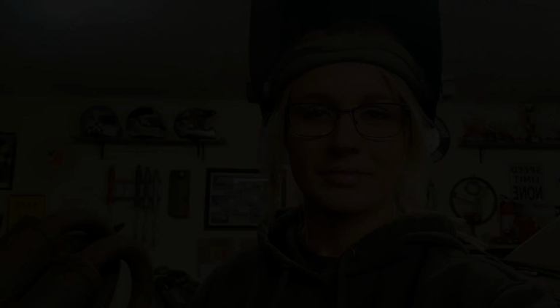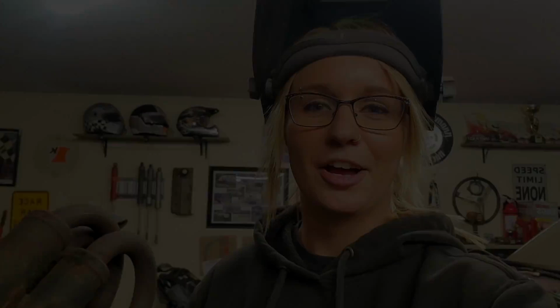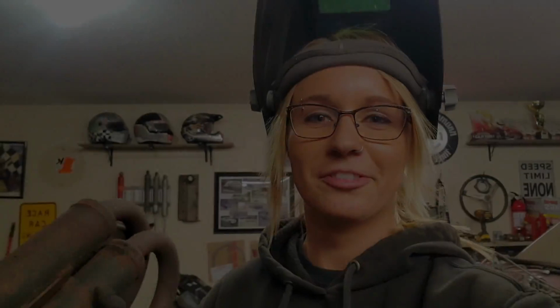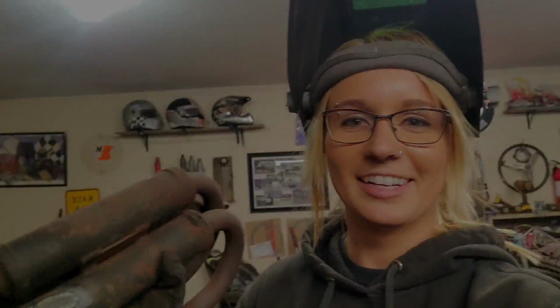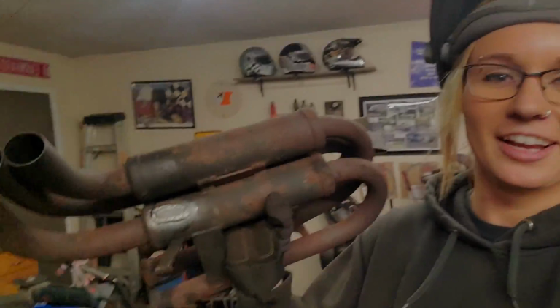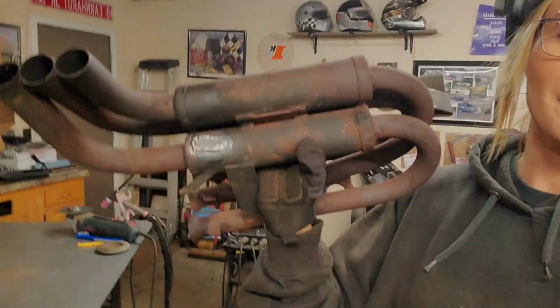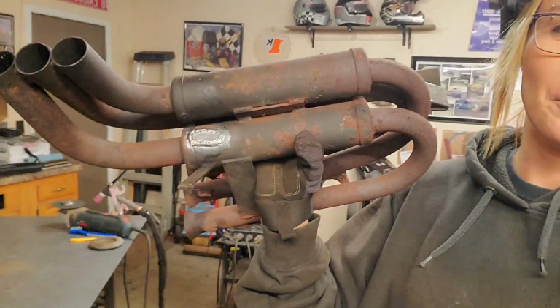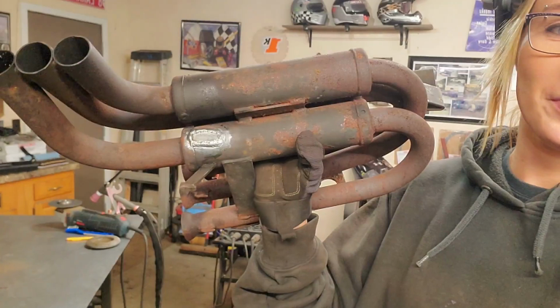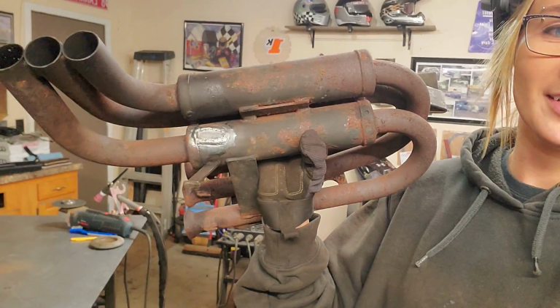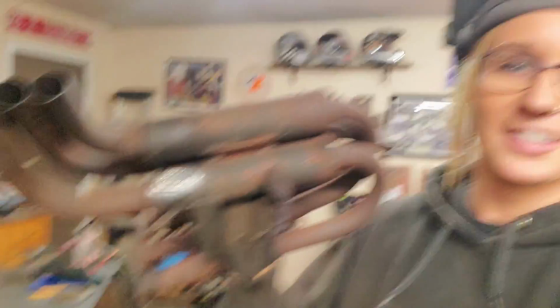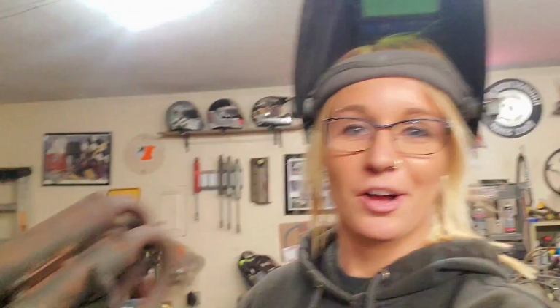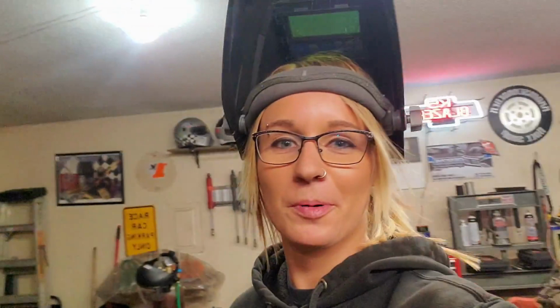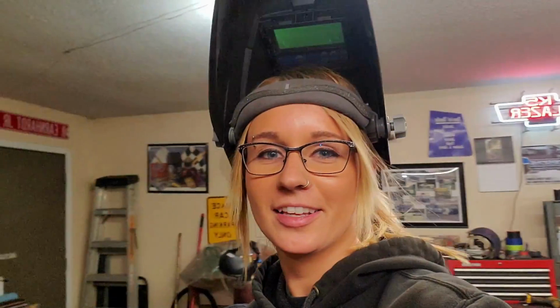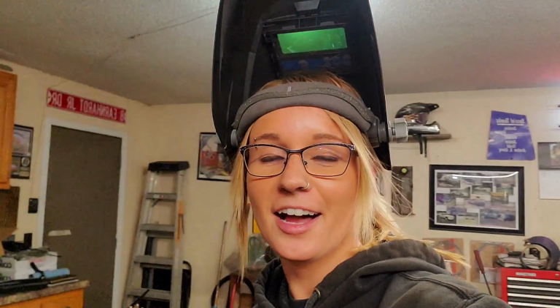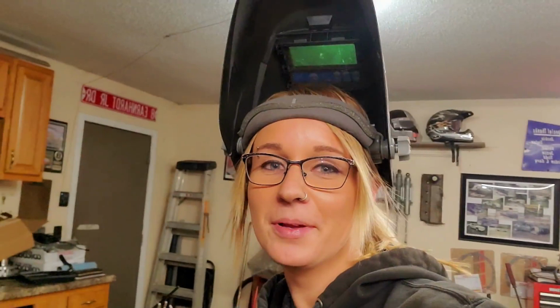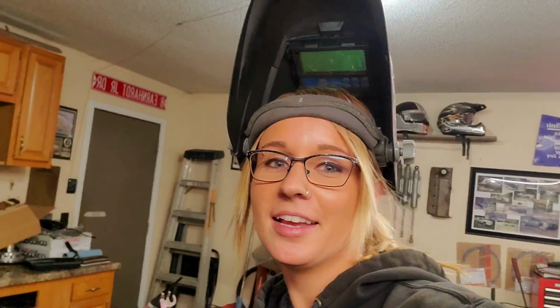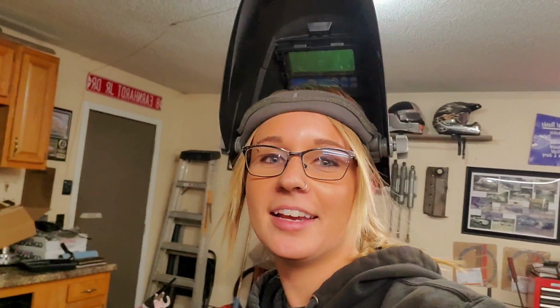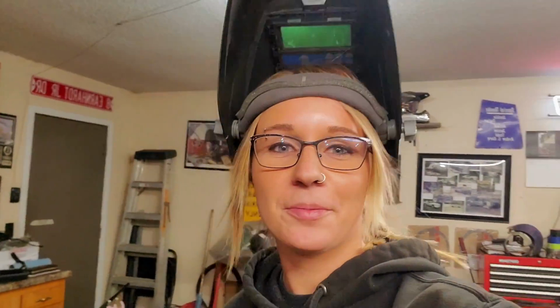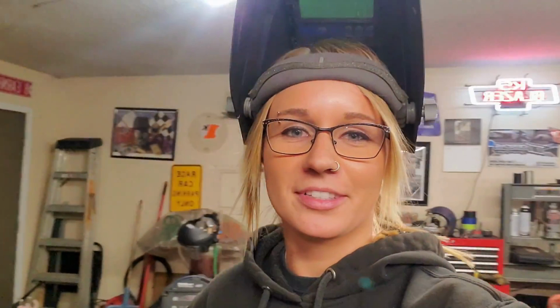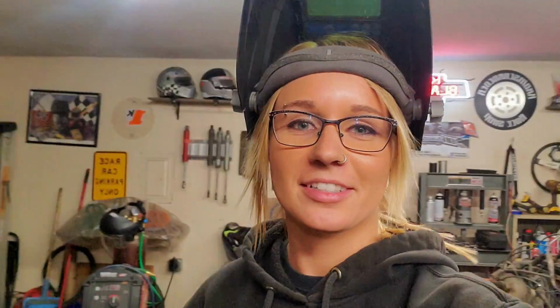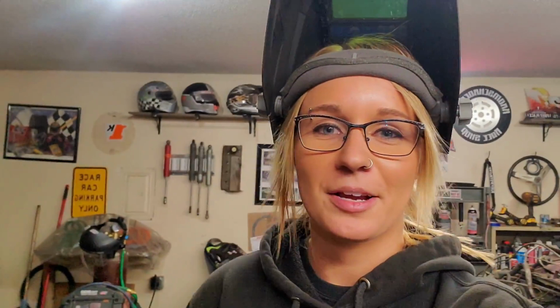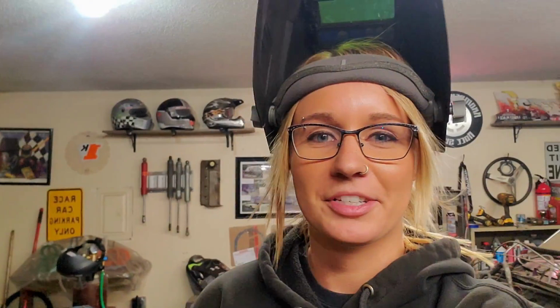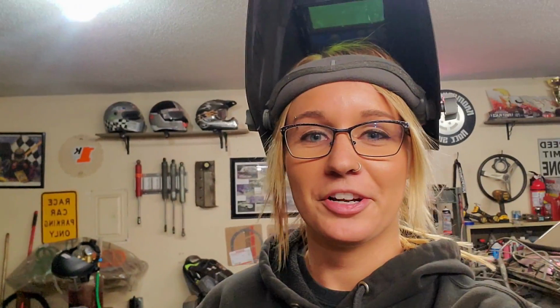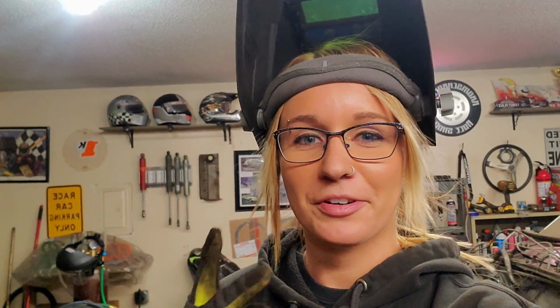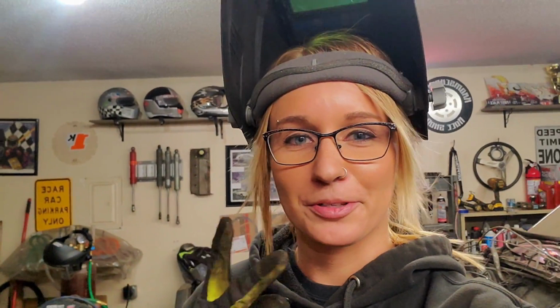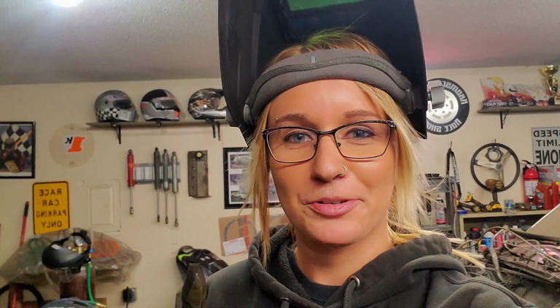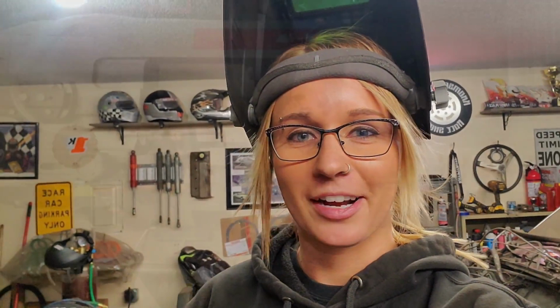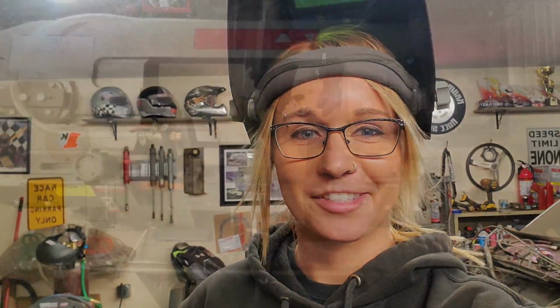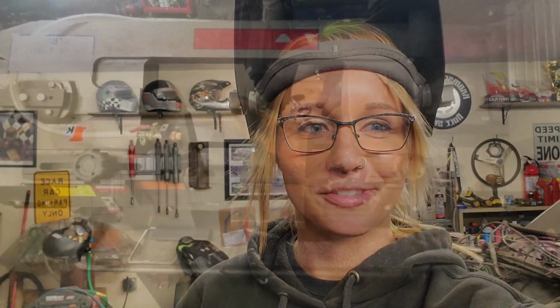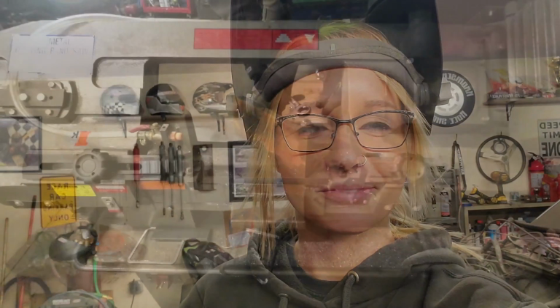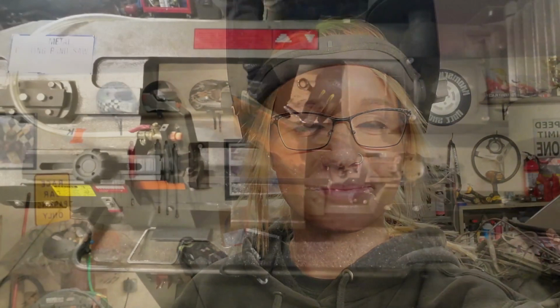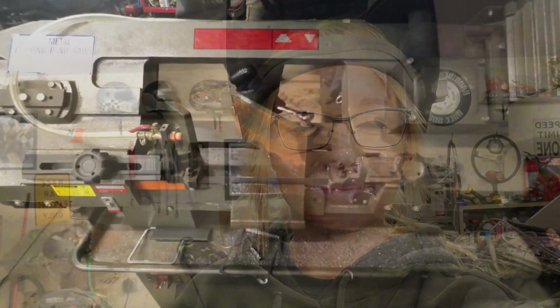I got that snowmobile exhaust all welded up, and now I'm going to start sawing material for those two rocket stoves.